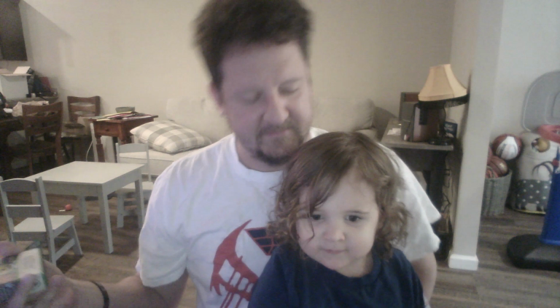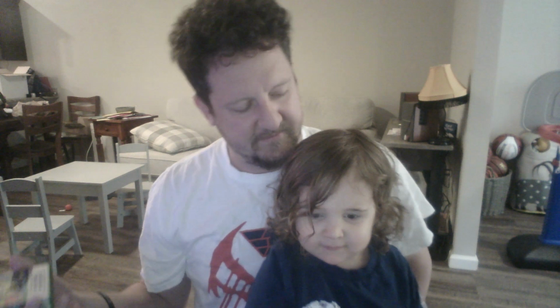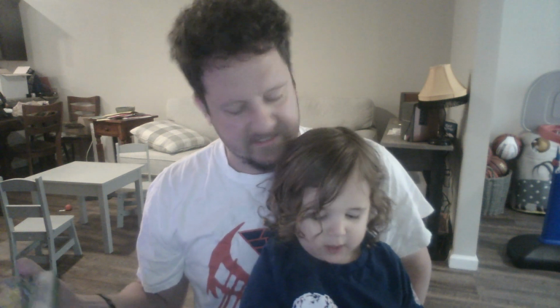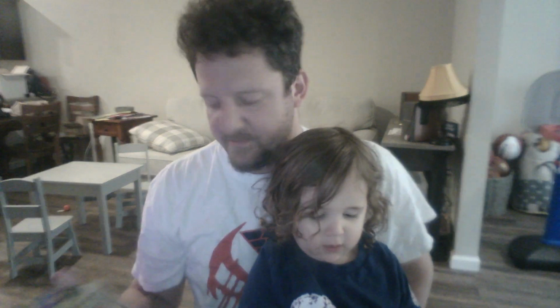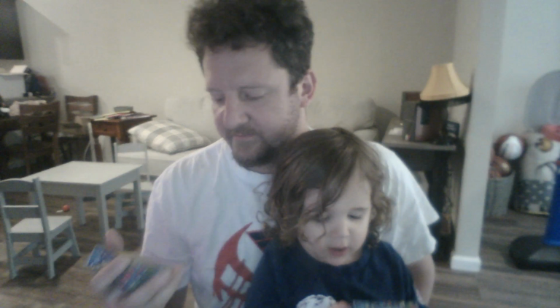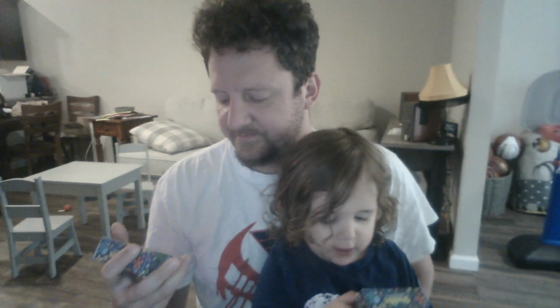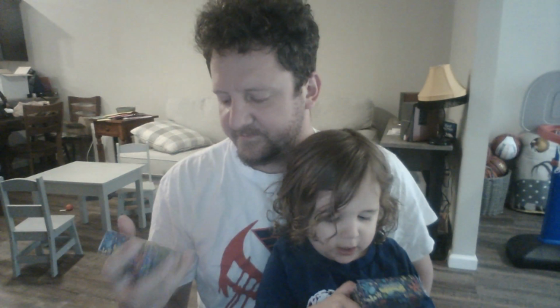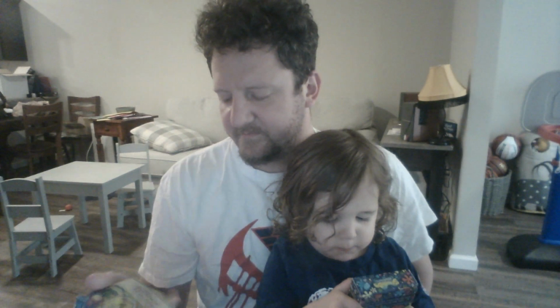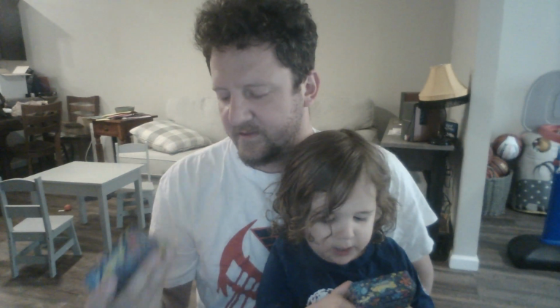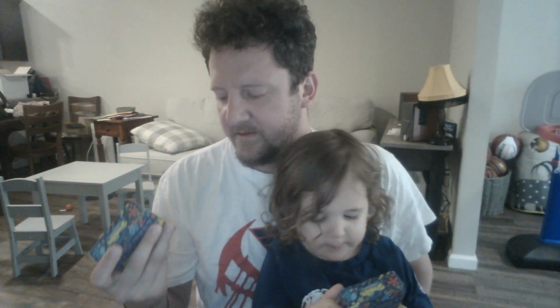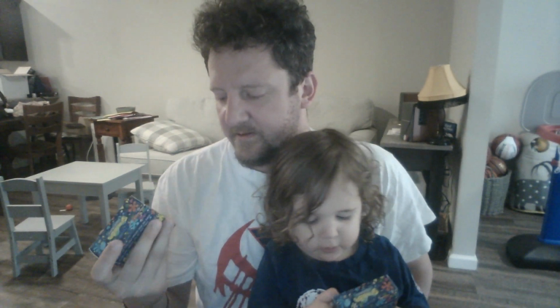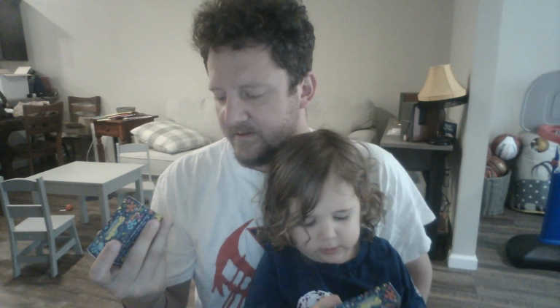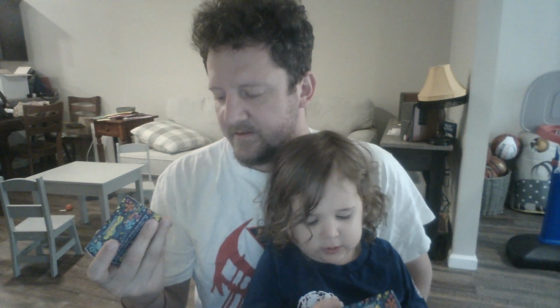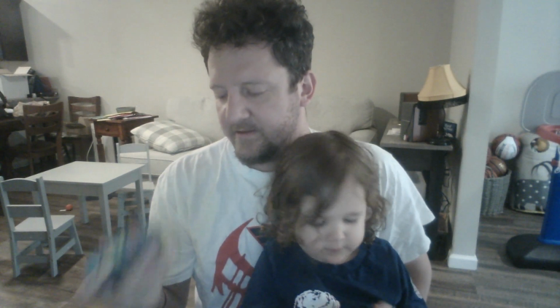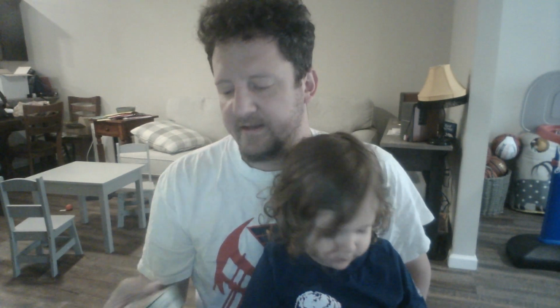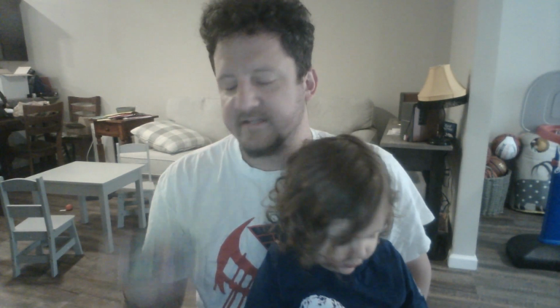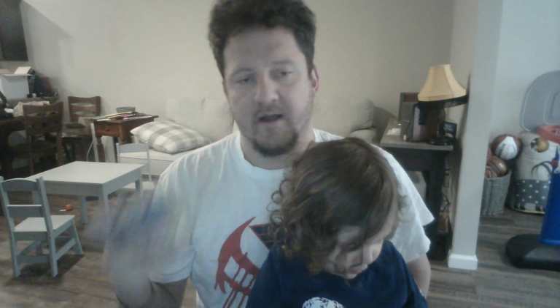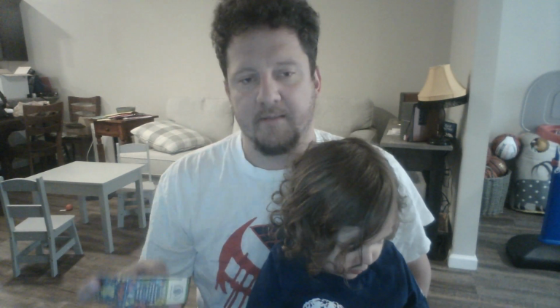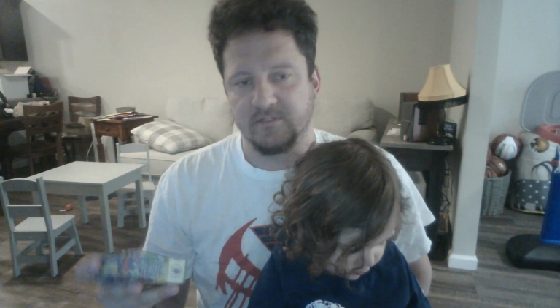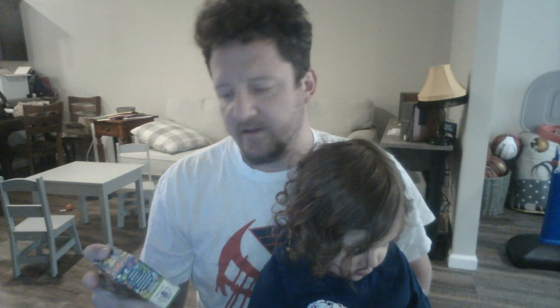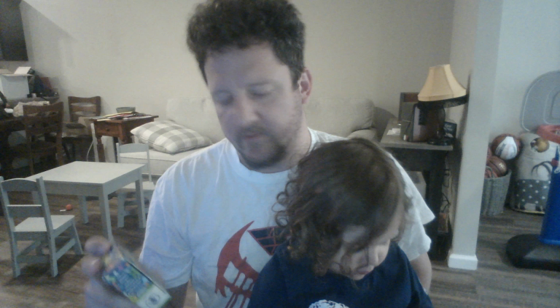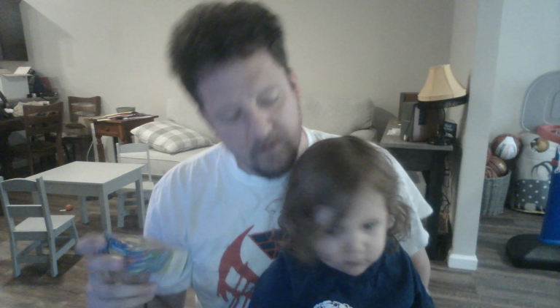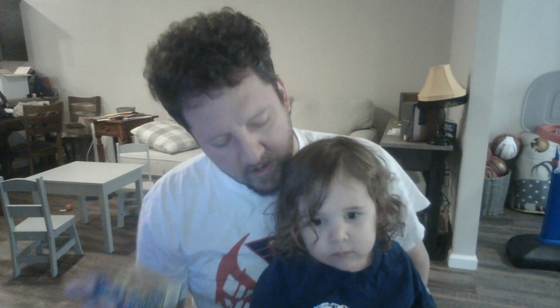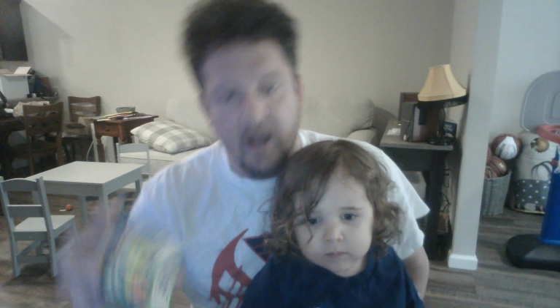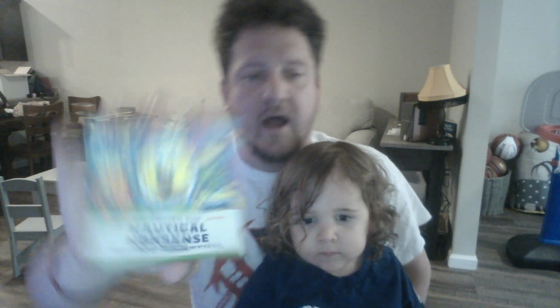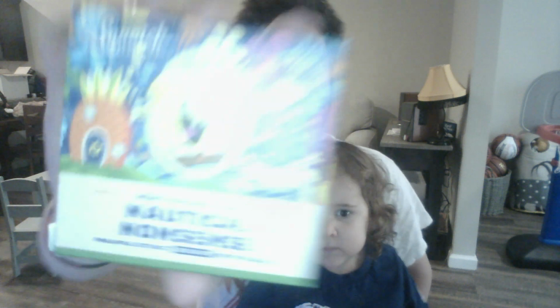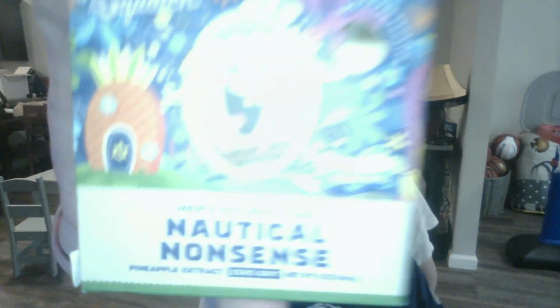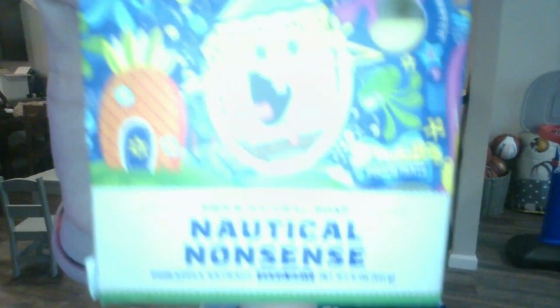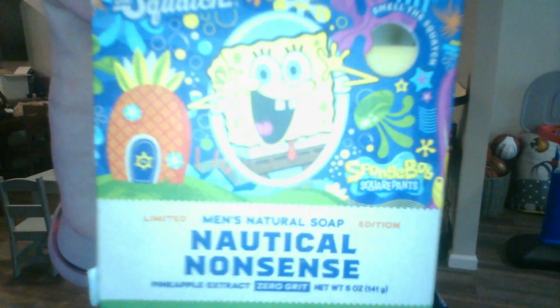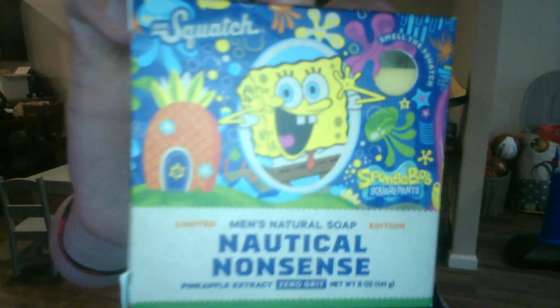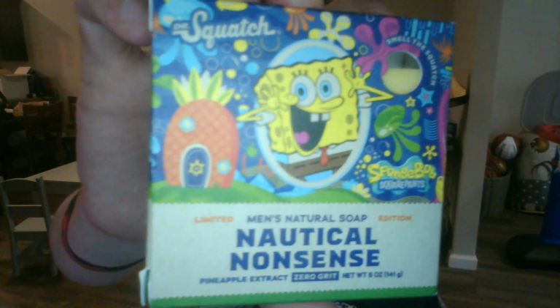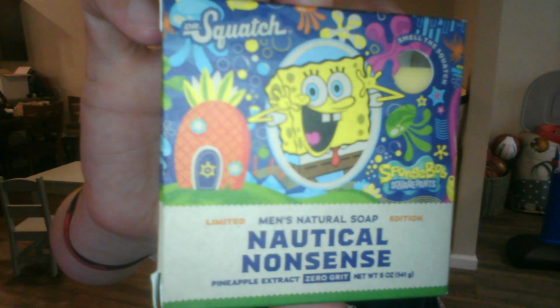How's it smell? It says pineapple. It is a pineapple smelling one. The artwork, again, fantastic.